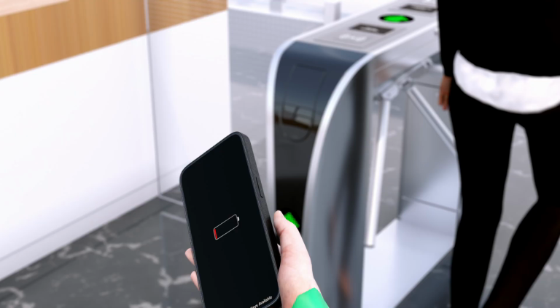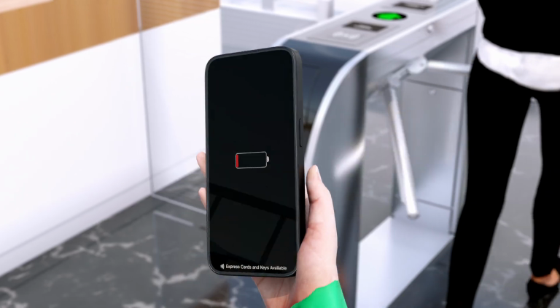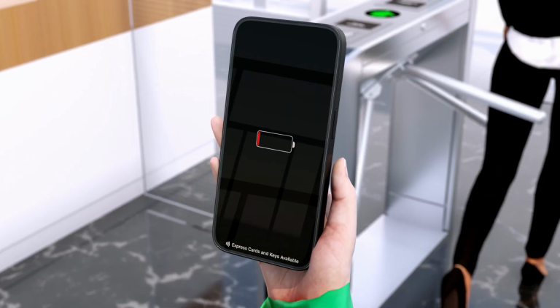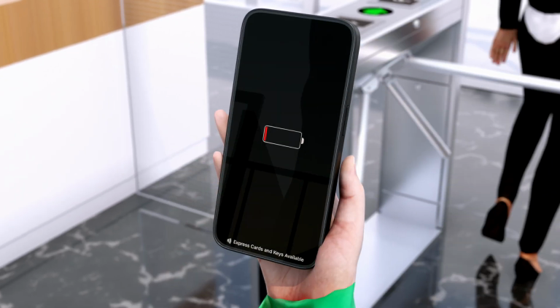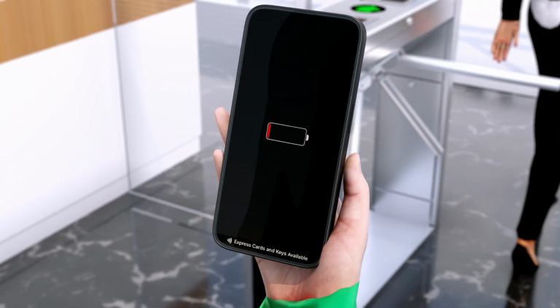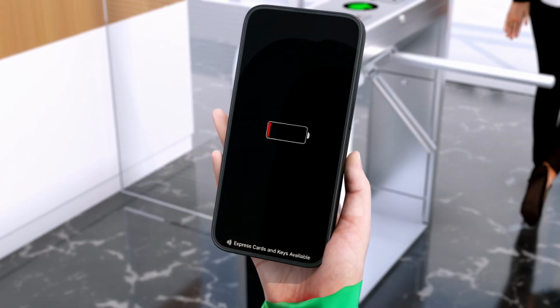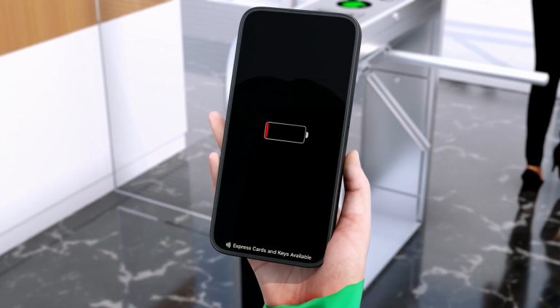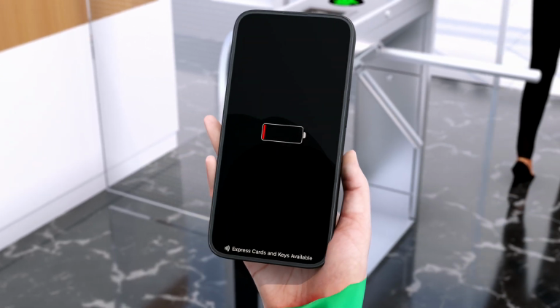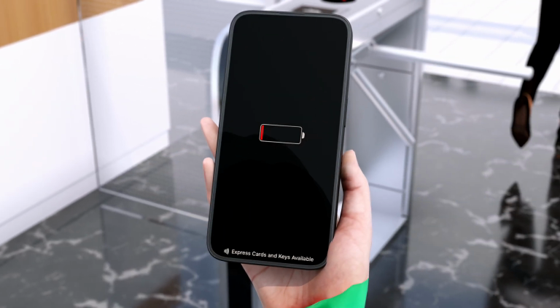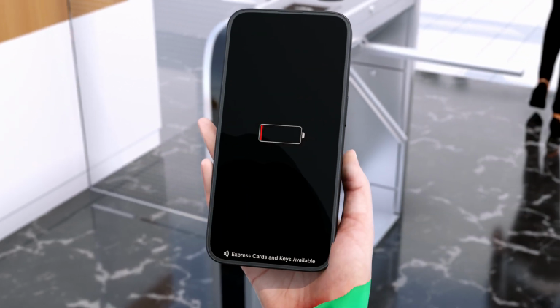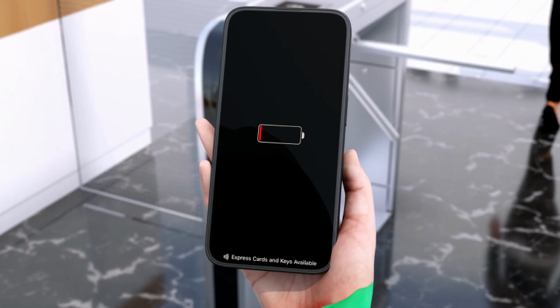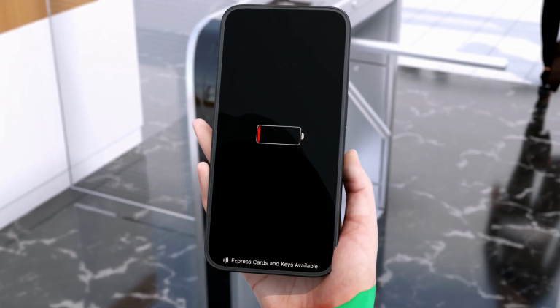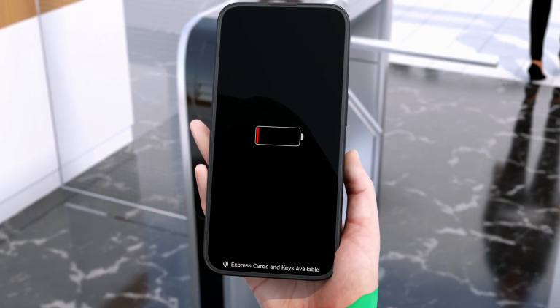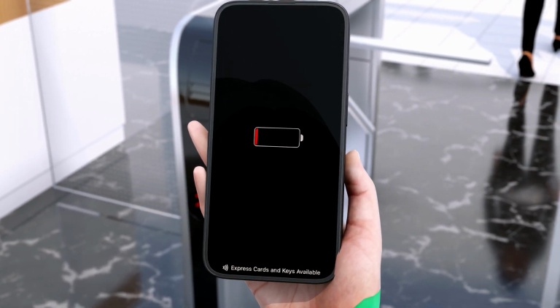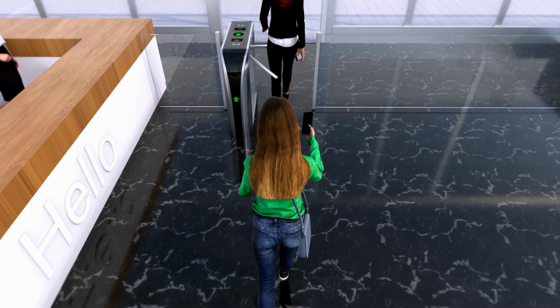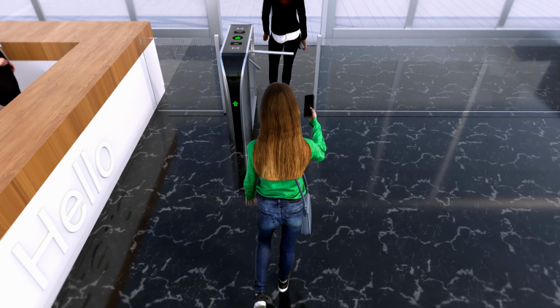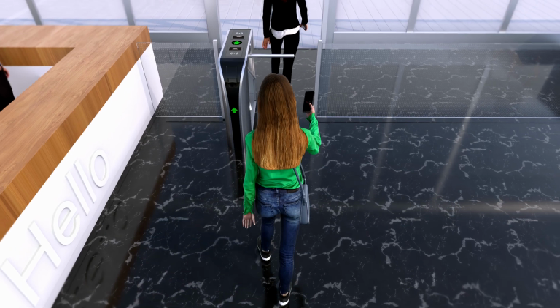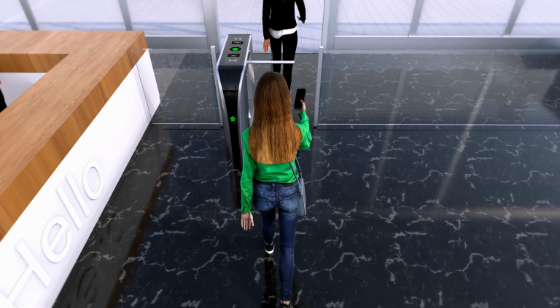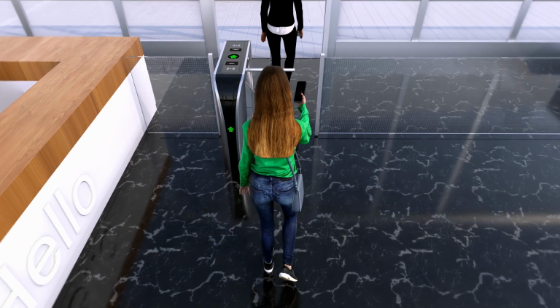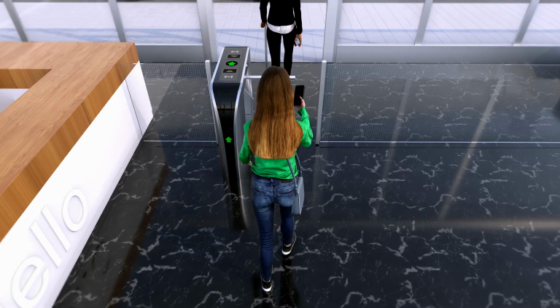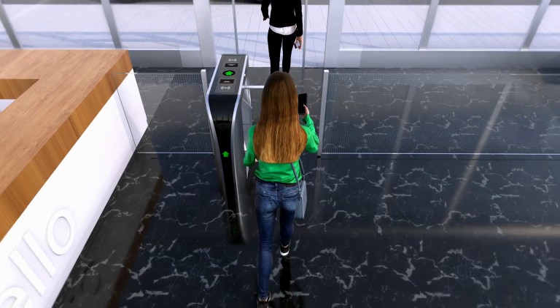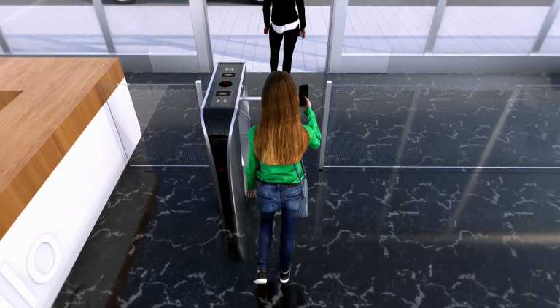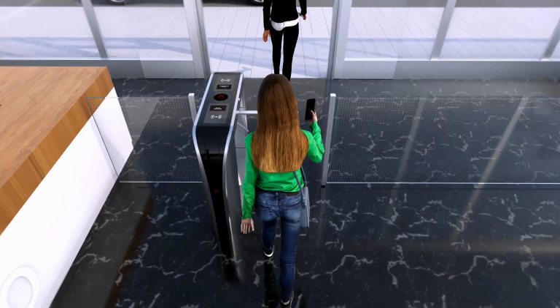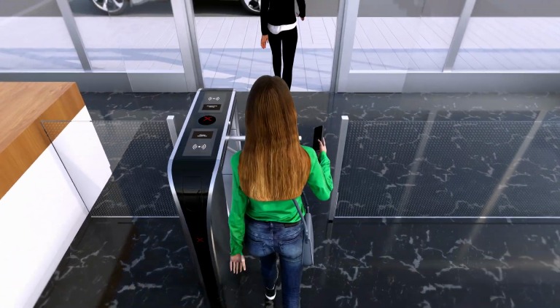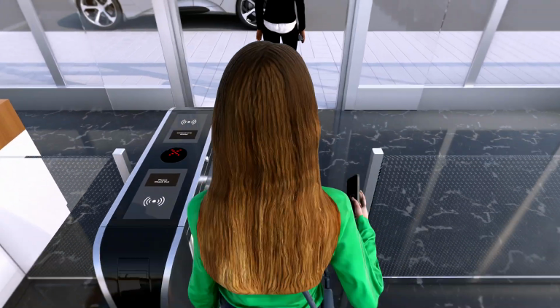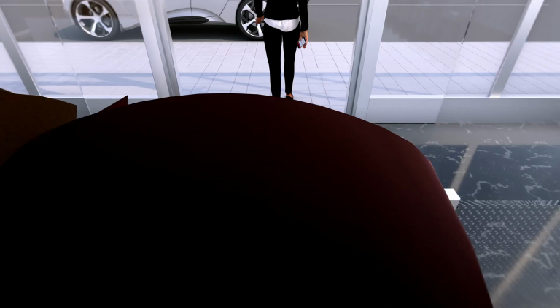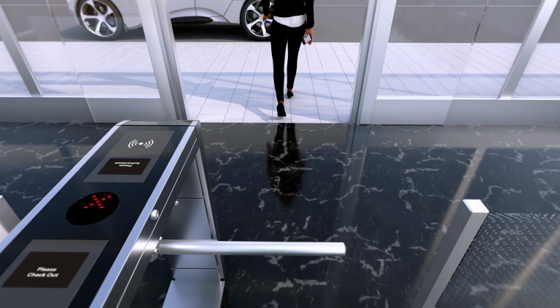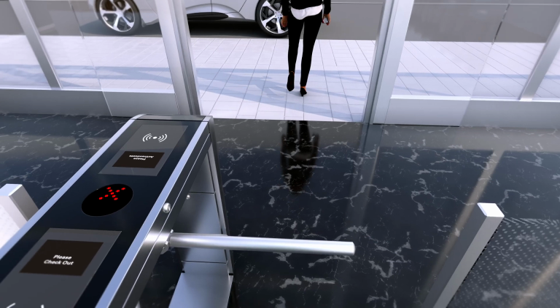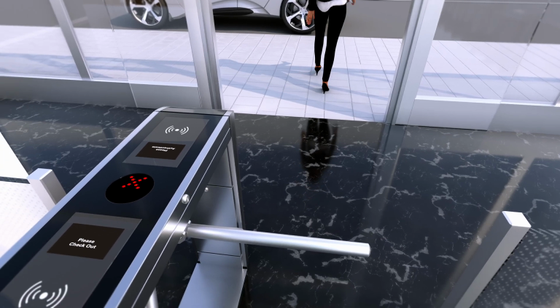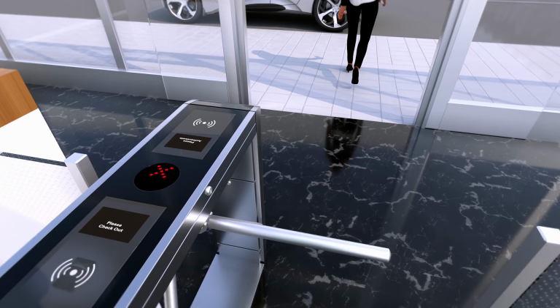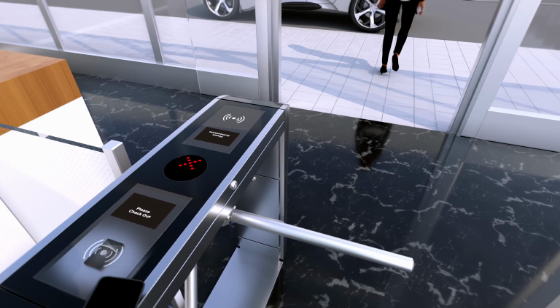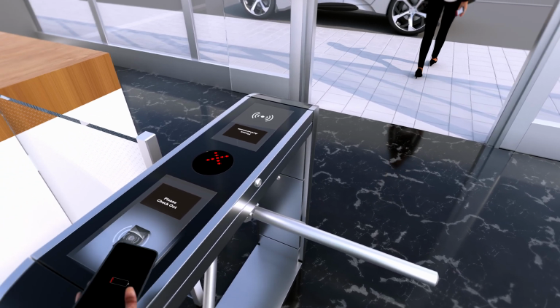If a smartphone needs a charge, no worries. Your credential will still work for up to five hours with power reserve.